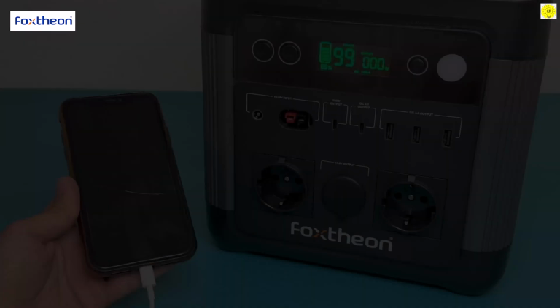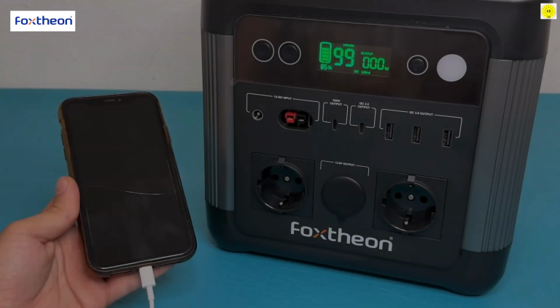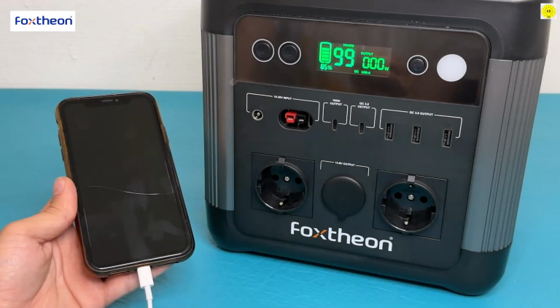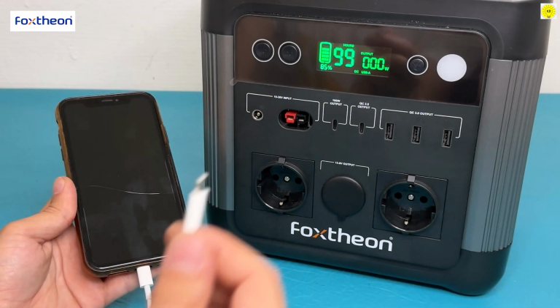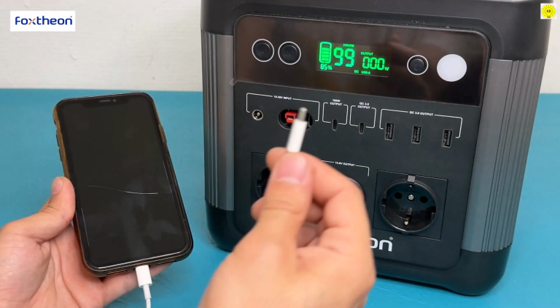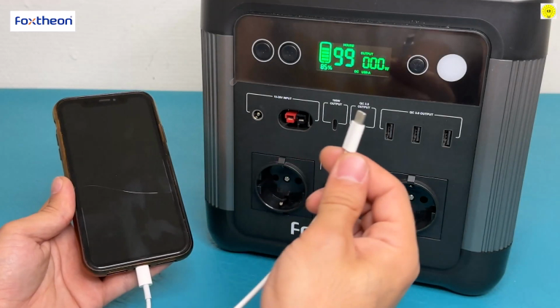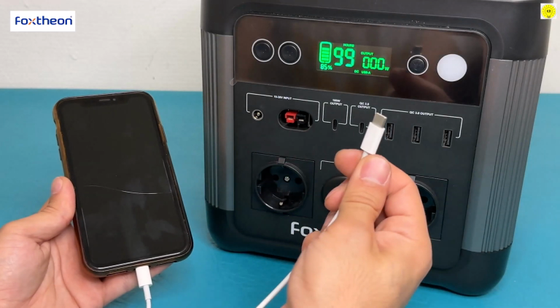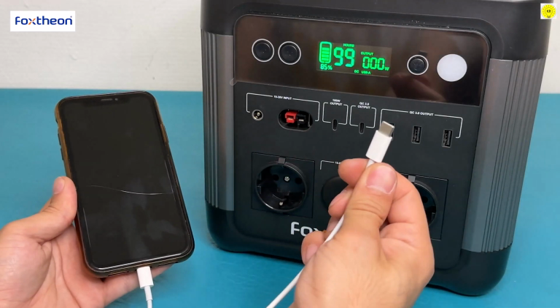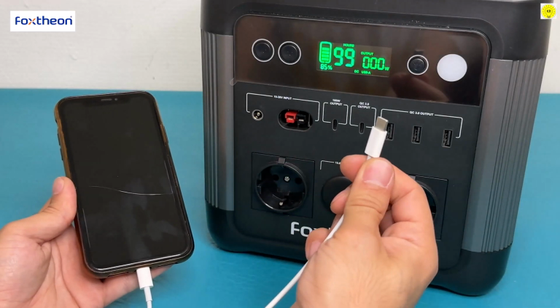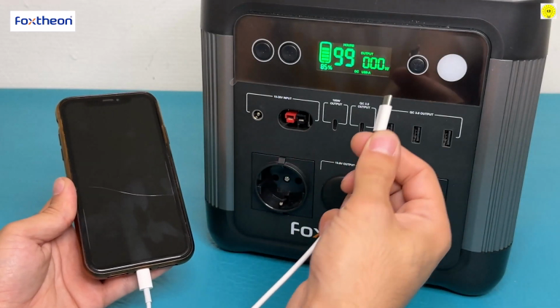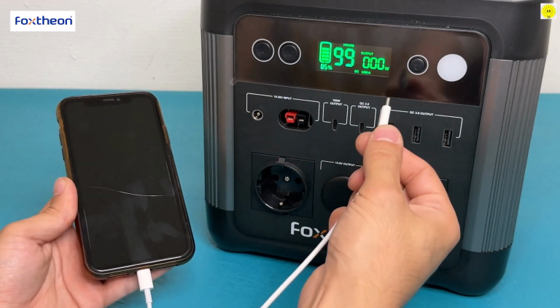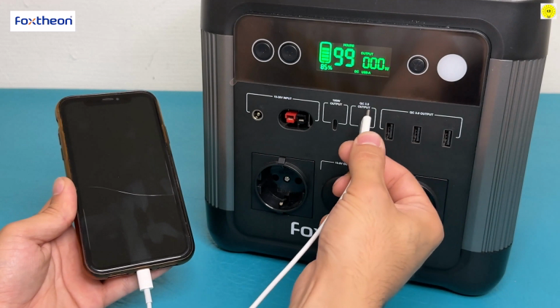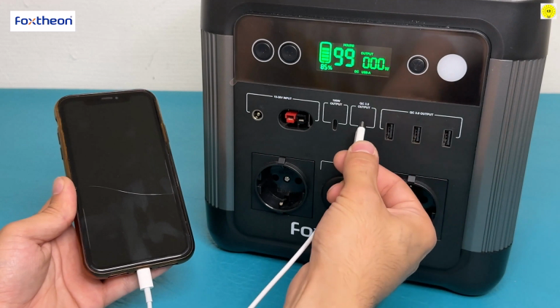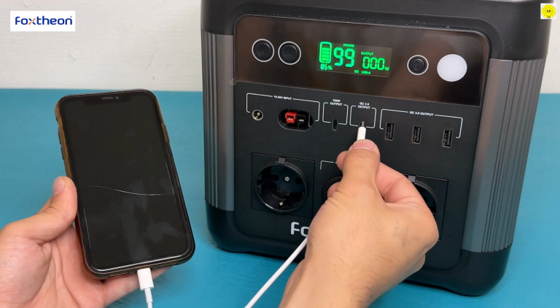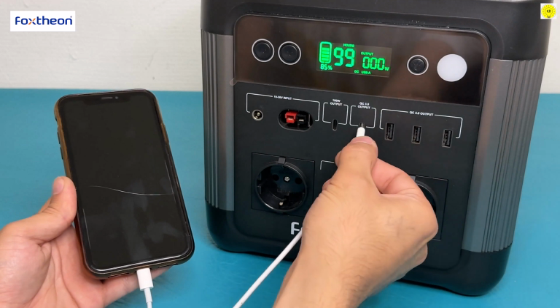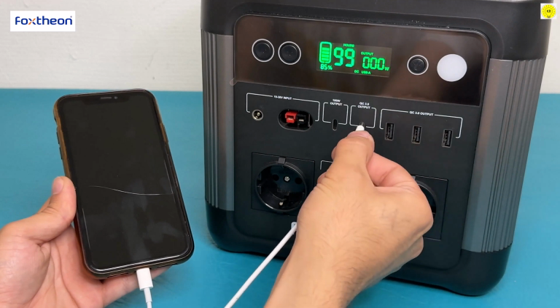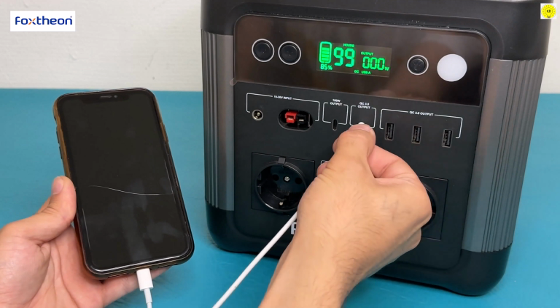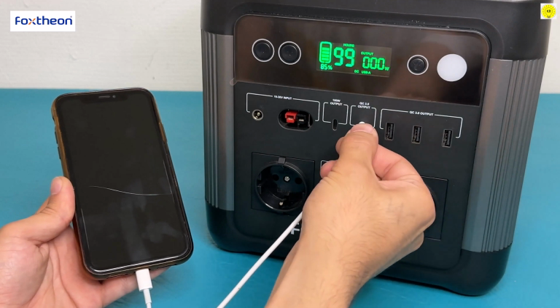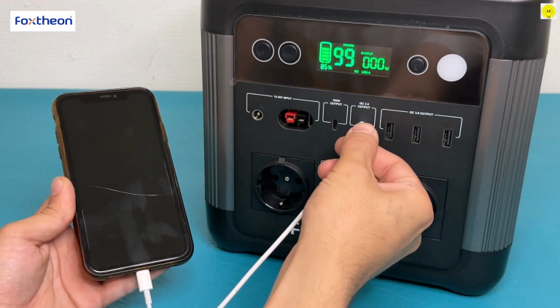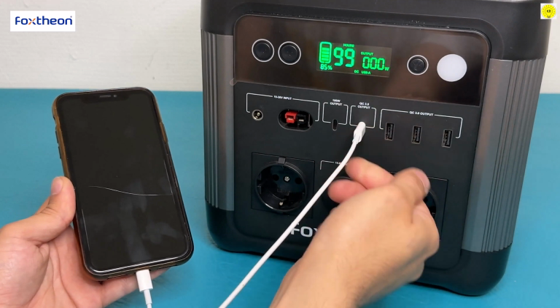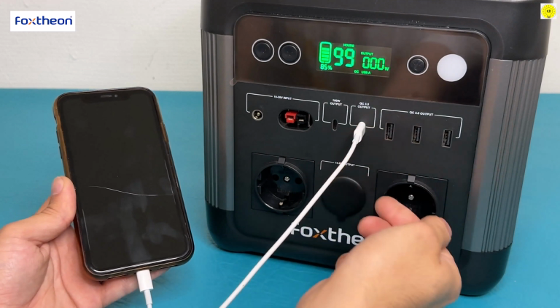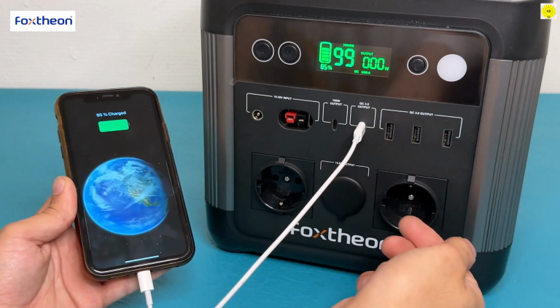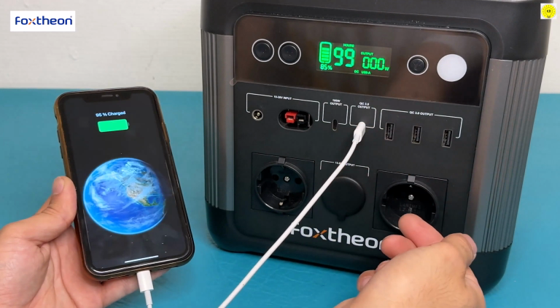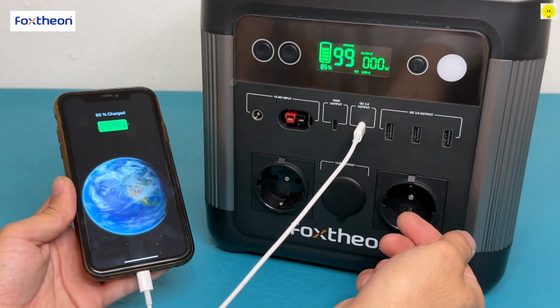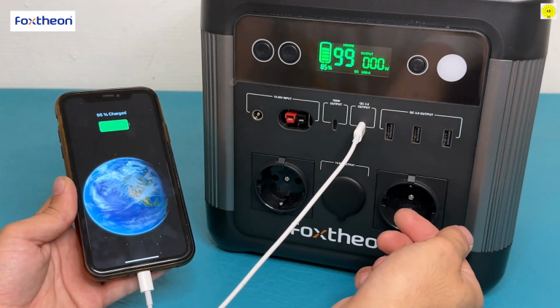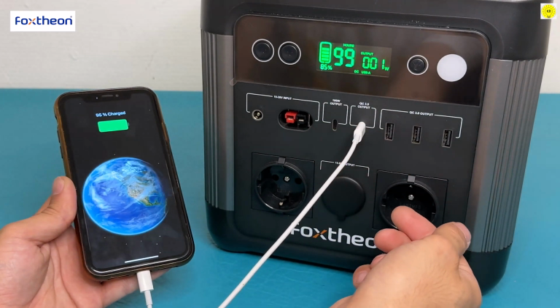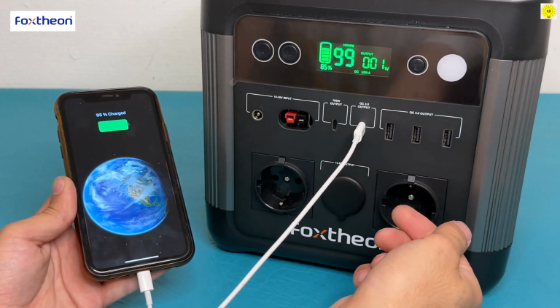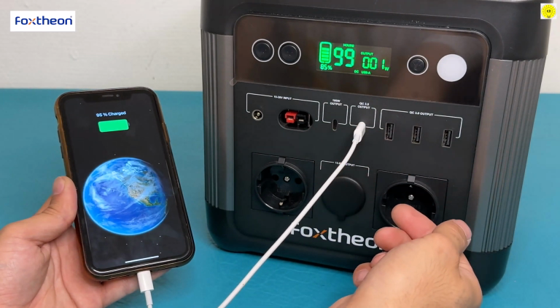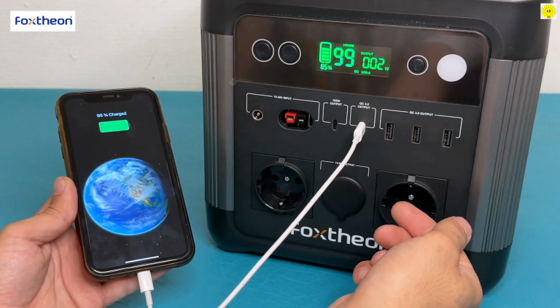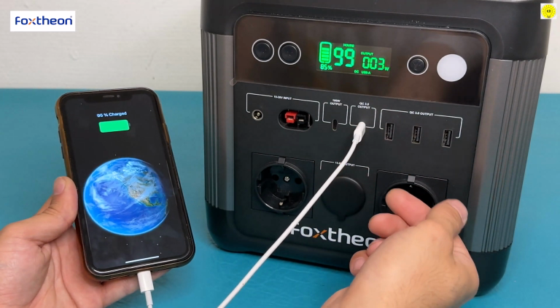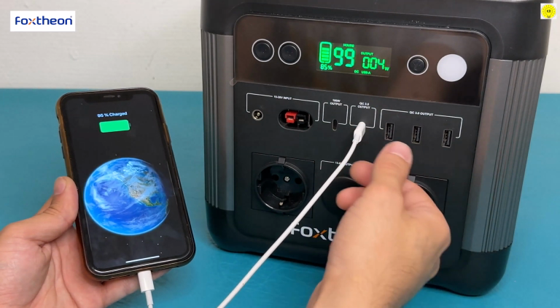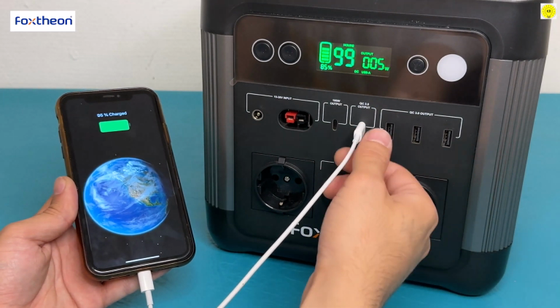The Type-C outputs: one Type-C port provides 100 watts and the other provides 18 watts.